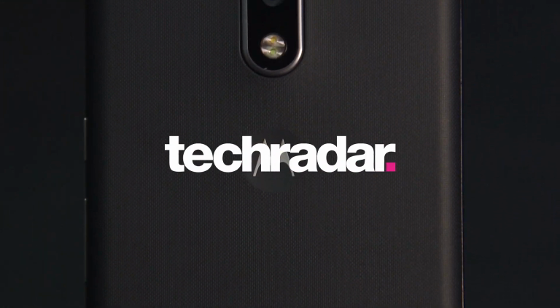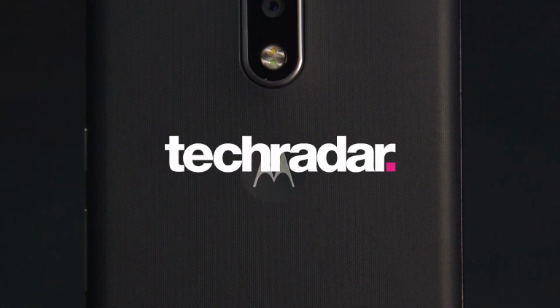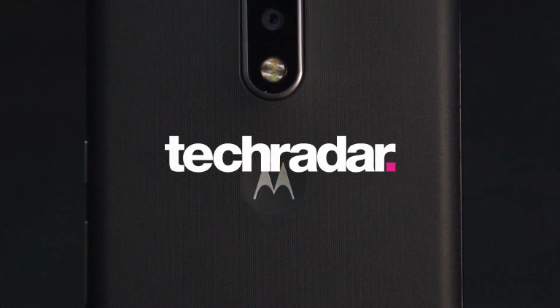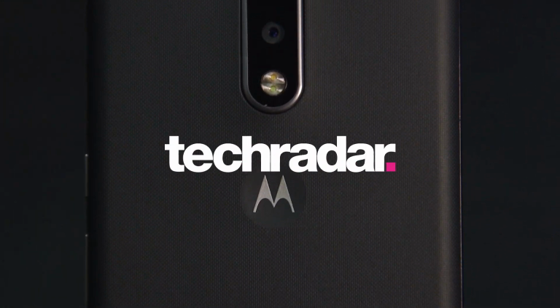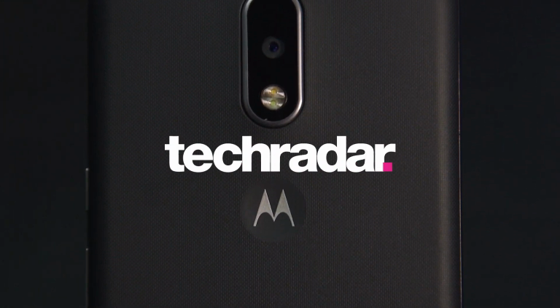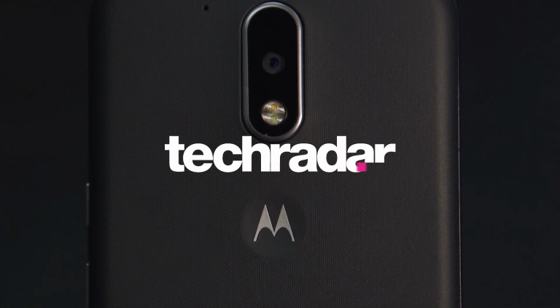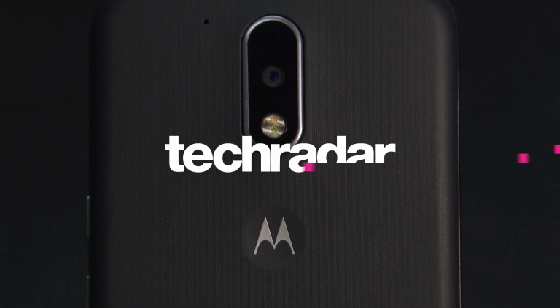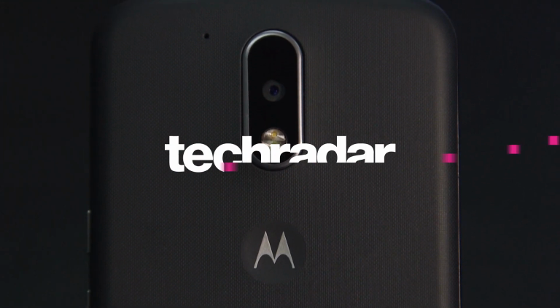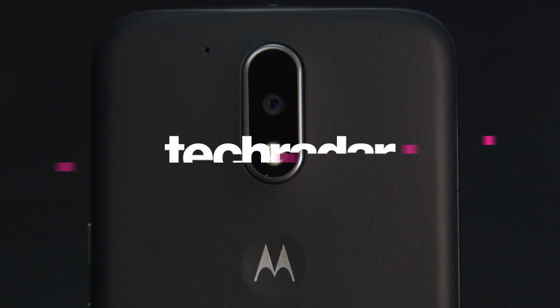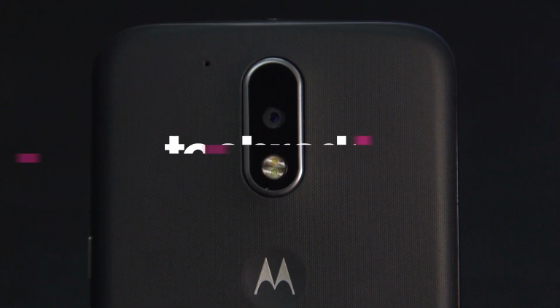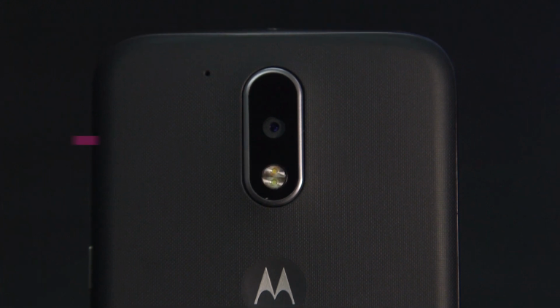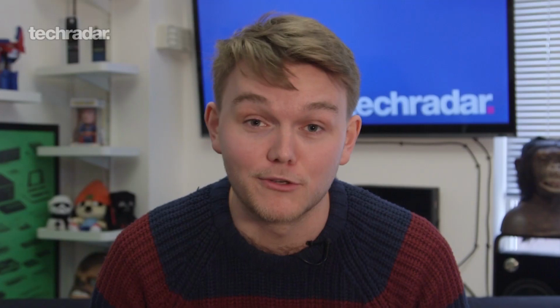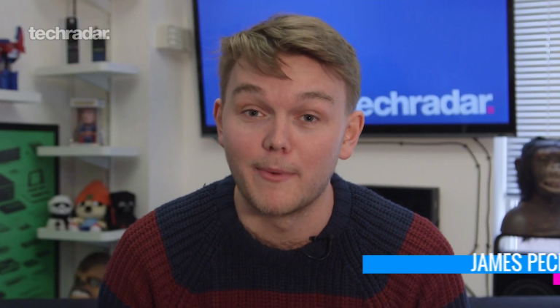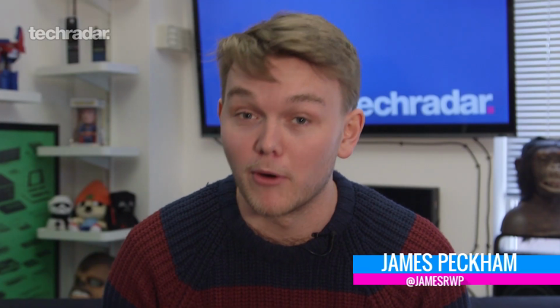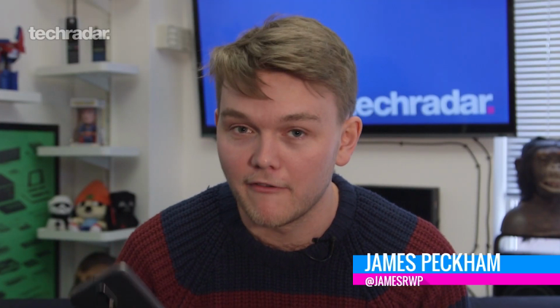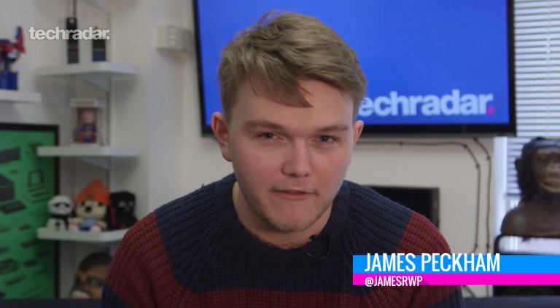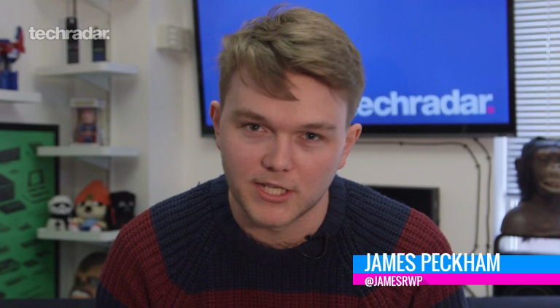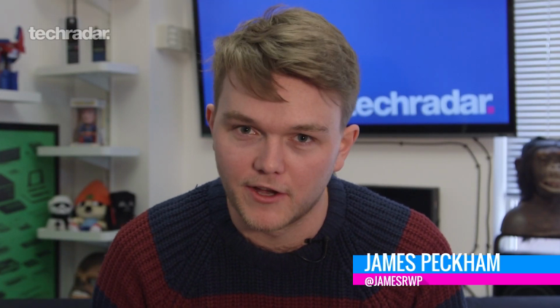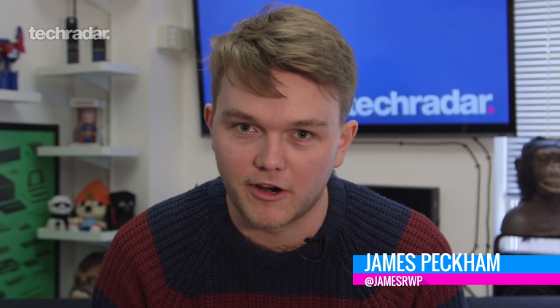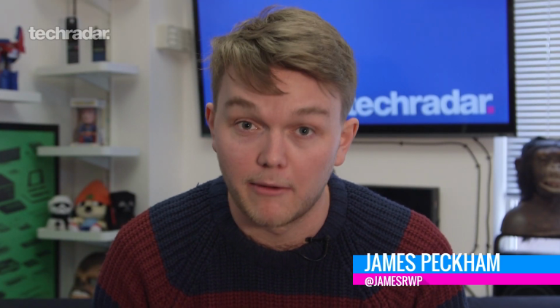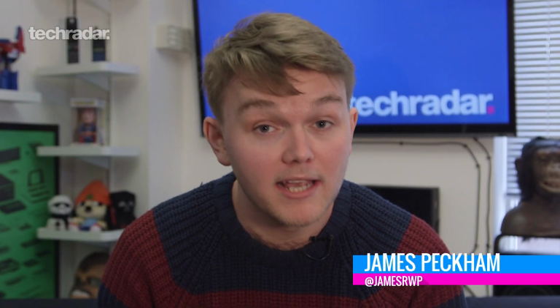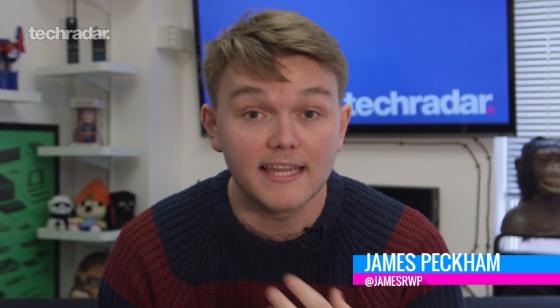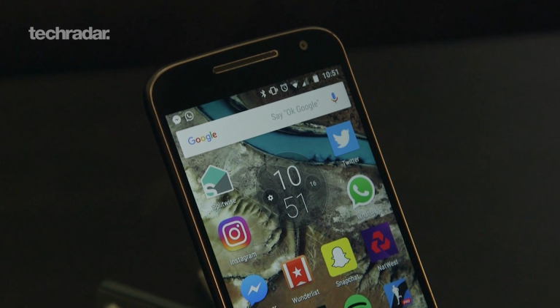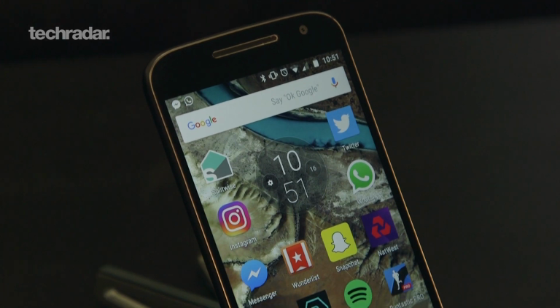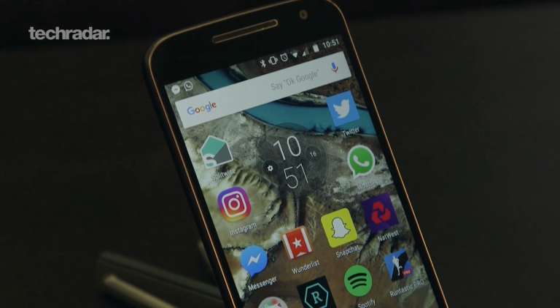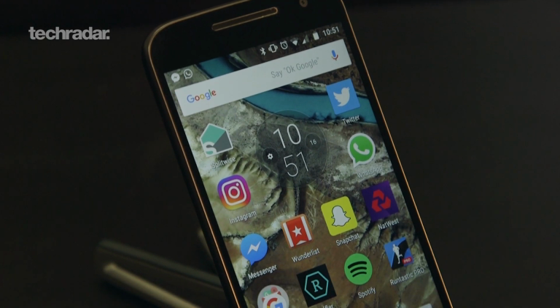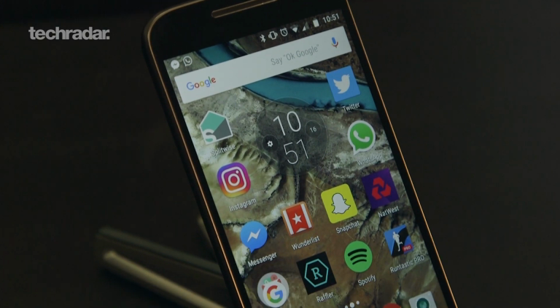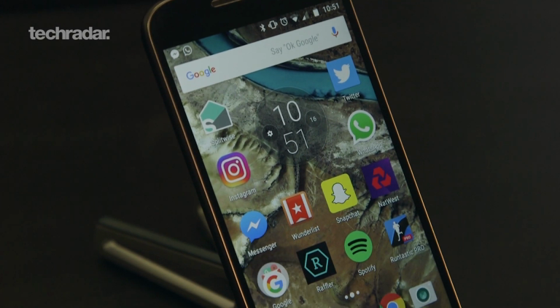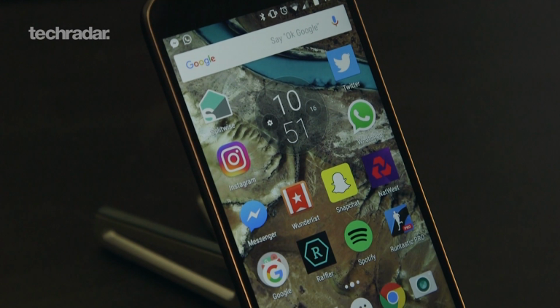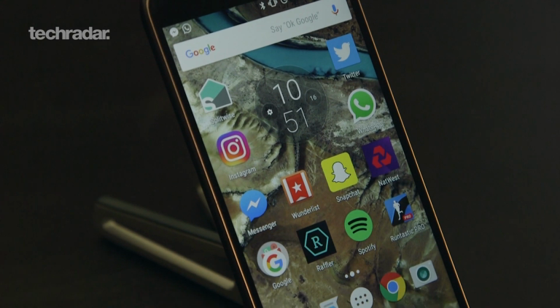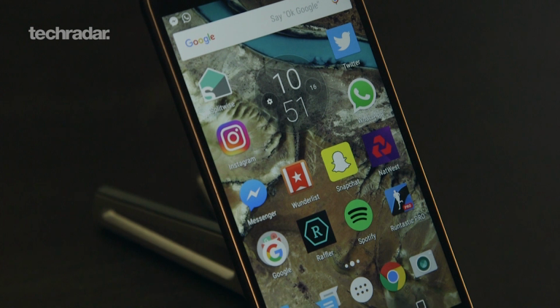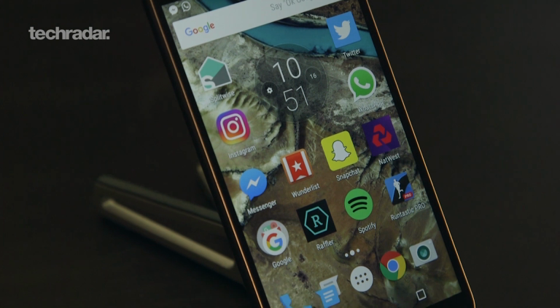Hi YouTube, James here once again. I'm here today to talk to you about one of our favourite budget phones right now. Personally, this is my favourite budget phone, the Moto G4.